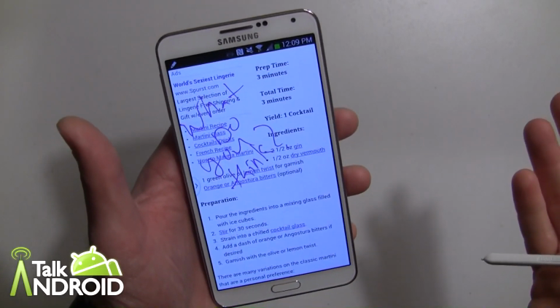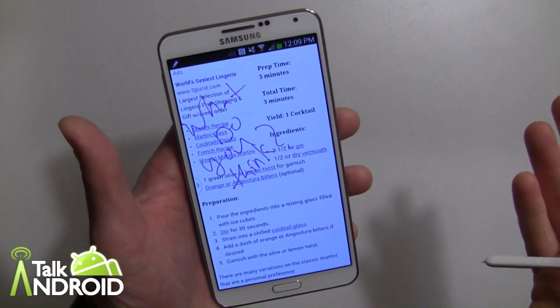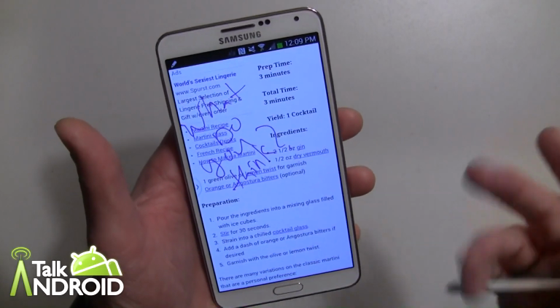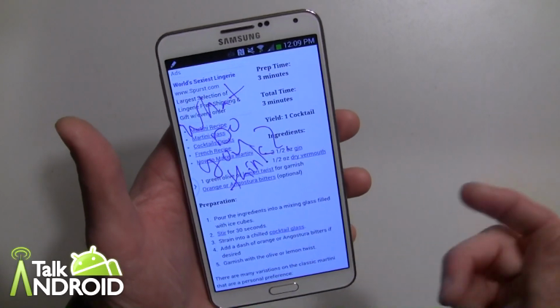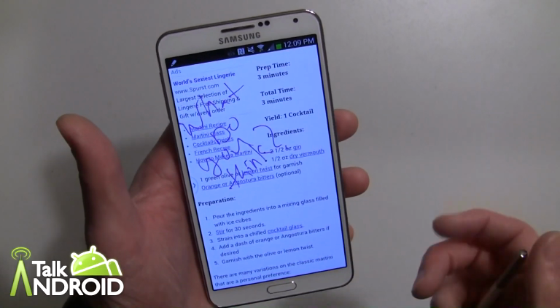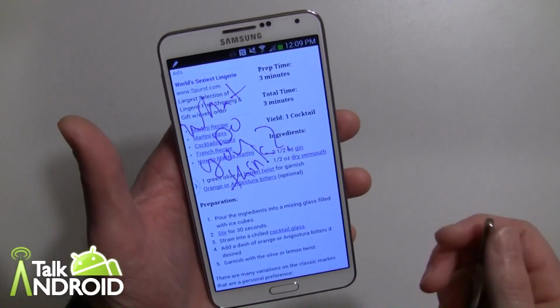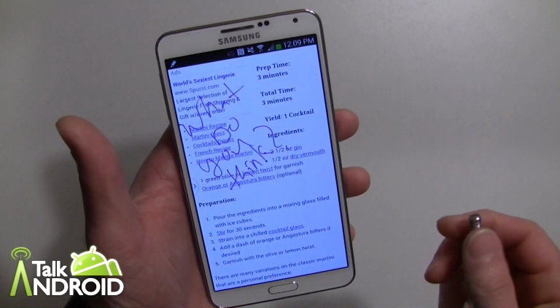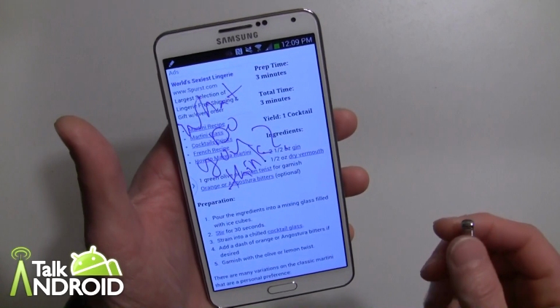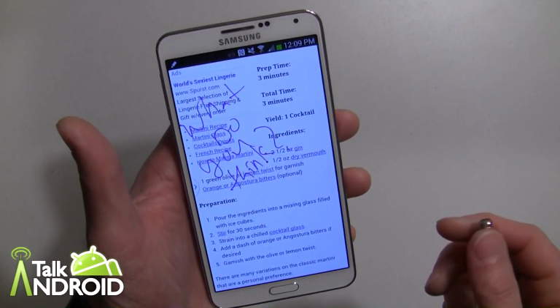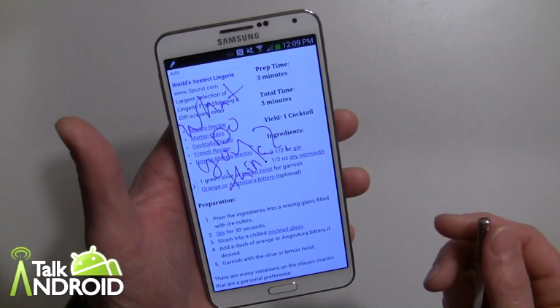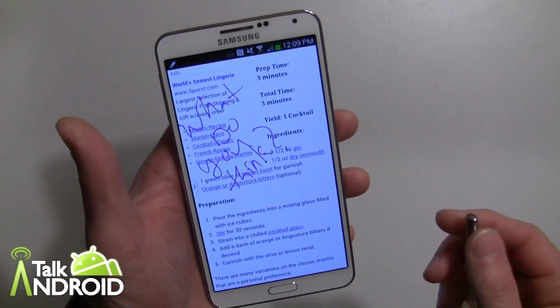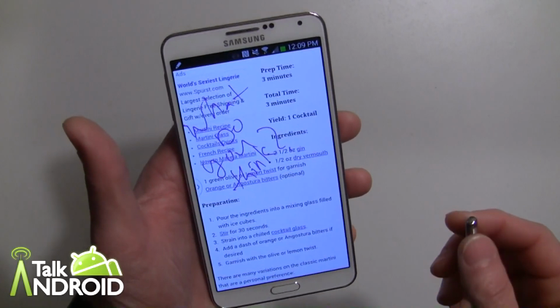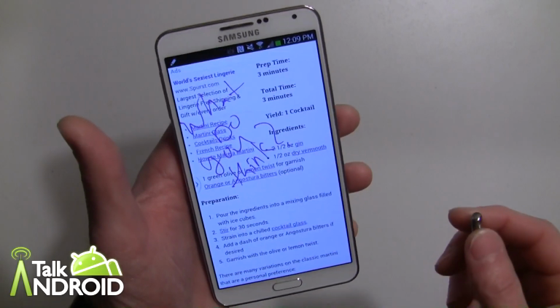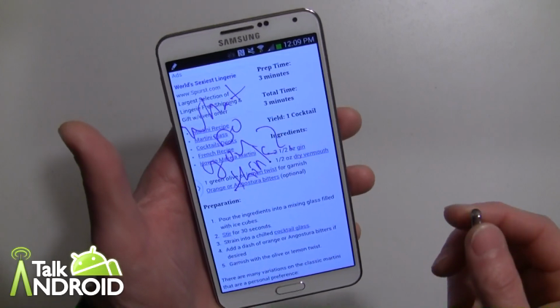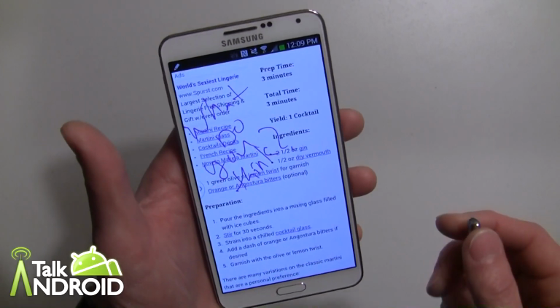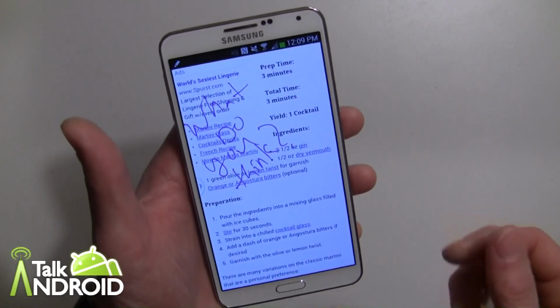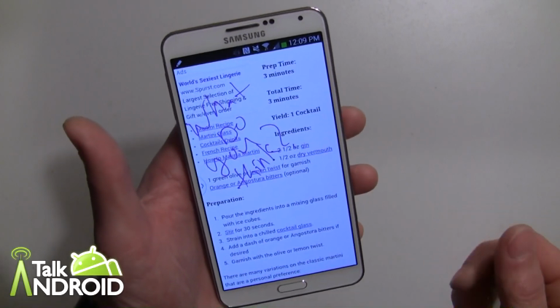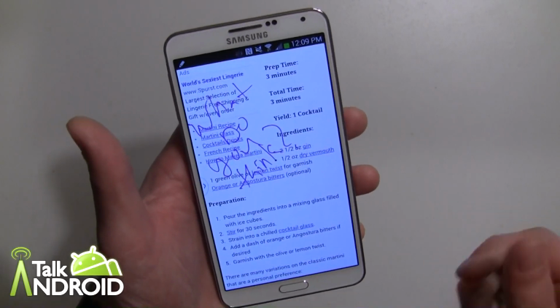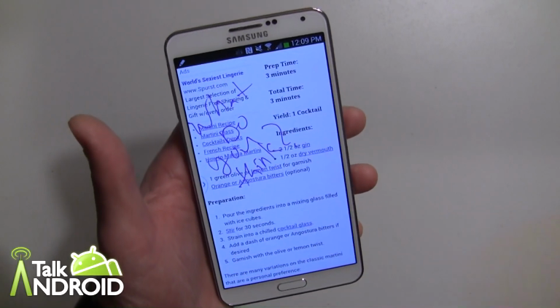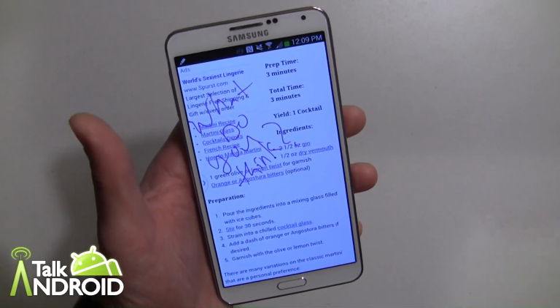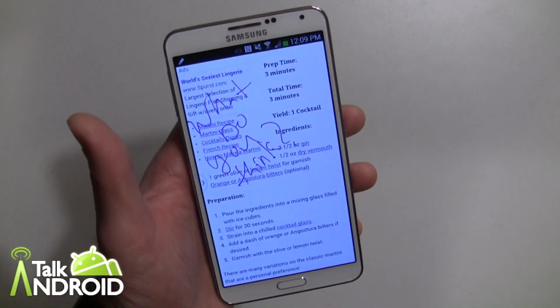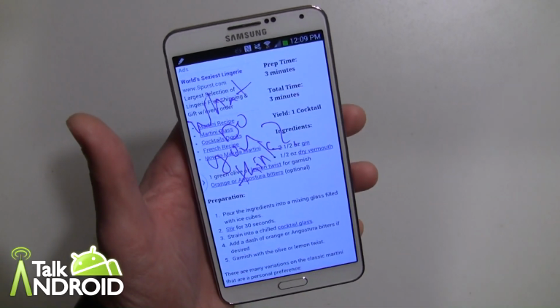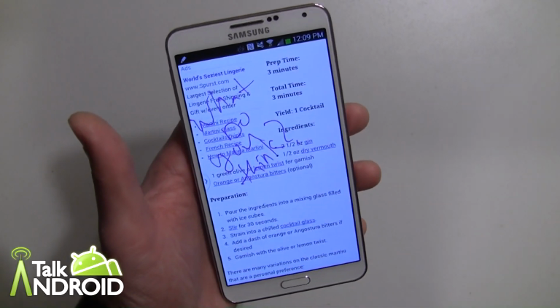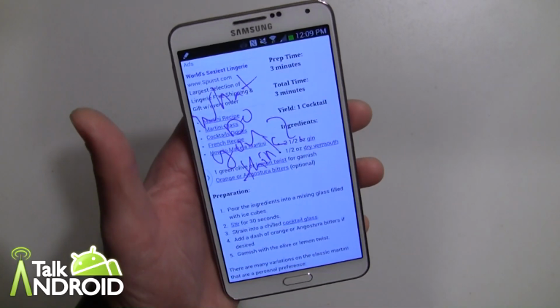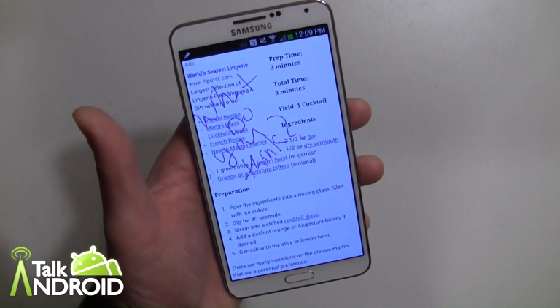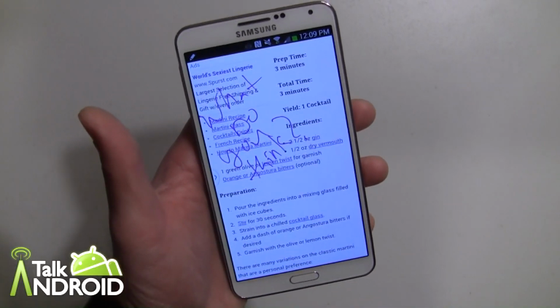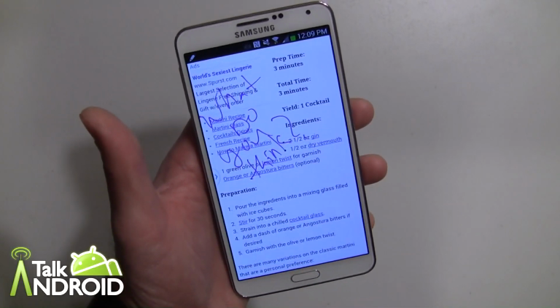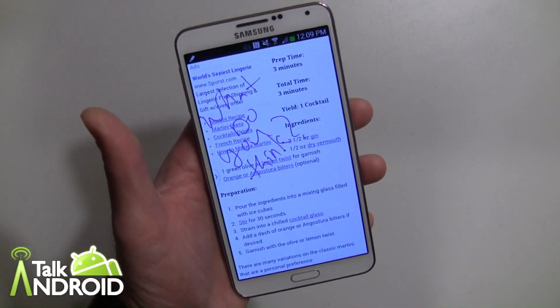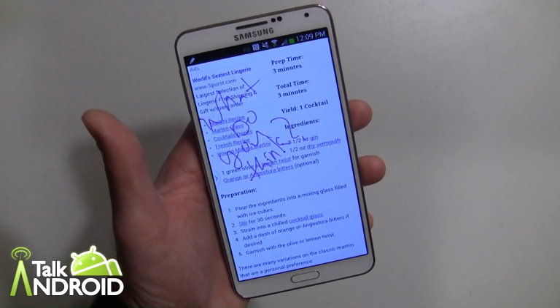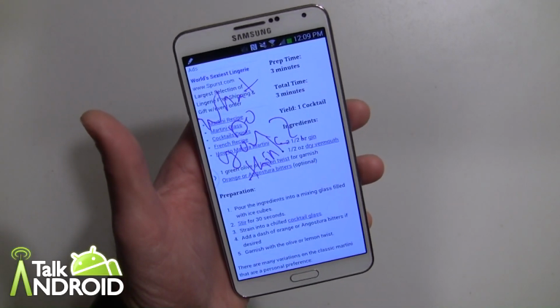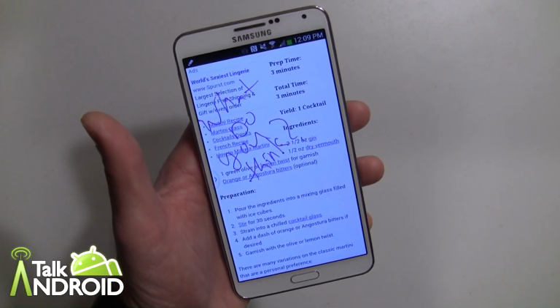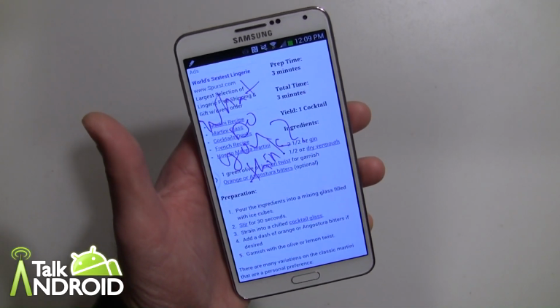So check for some more videos on the Galaxy Note 3 and thanks for watching. This is Rob Nazarian with Talk Android.